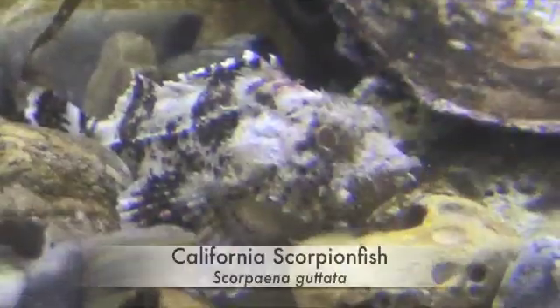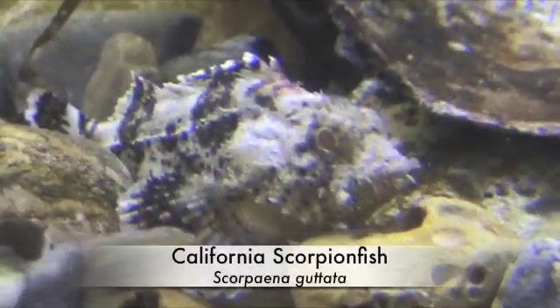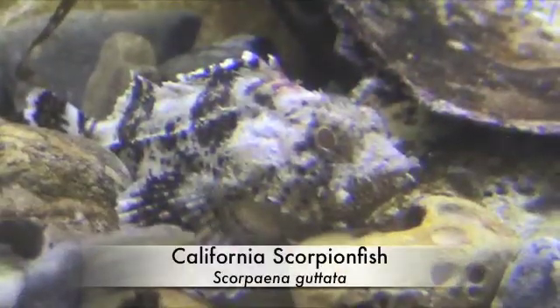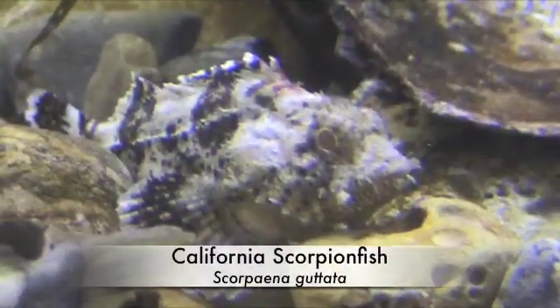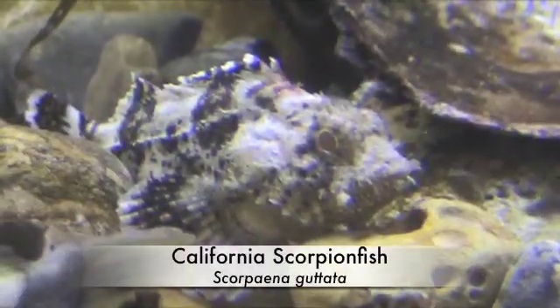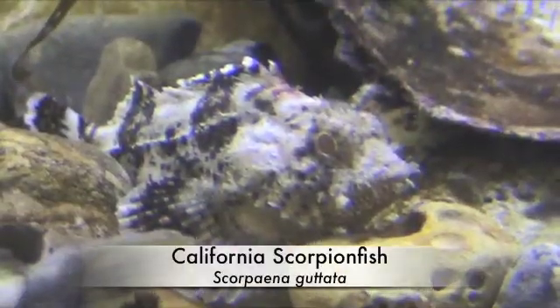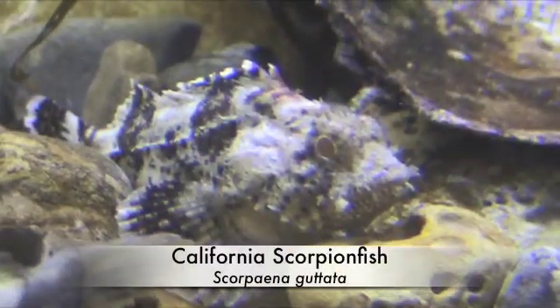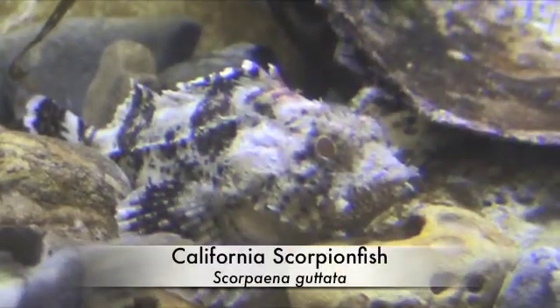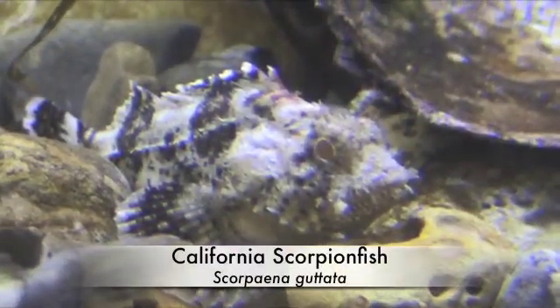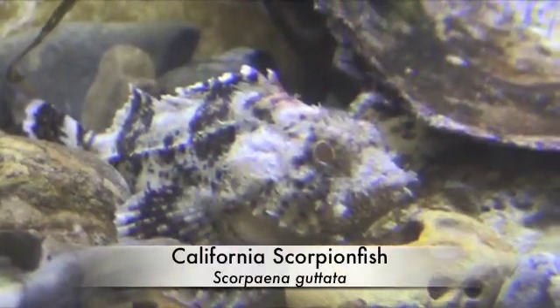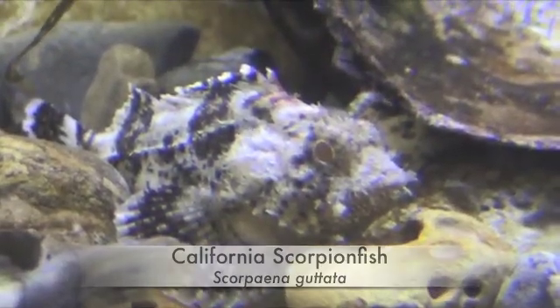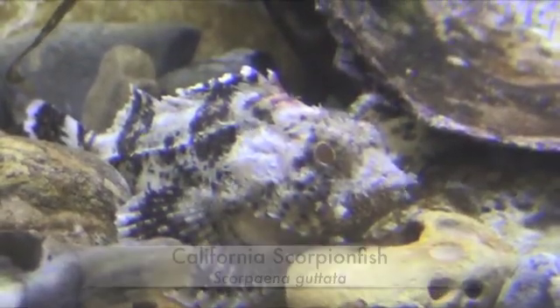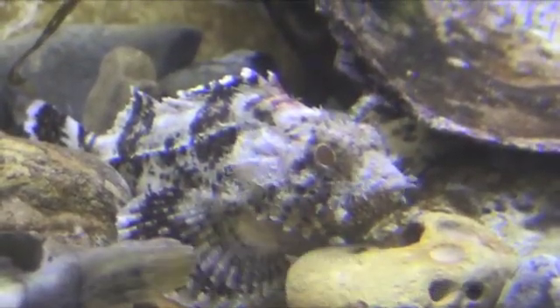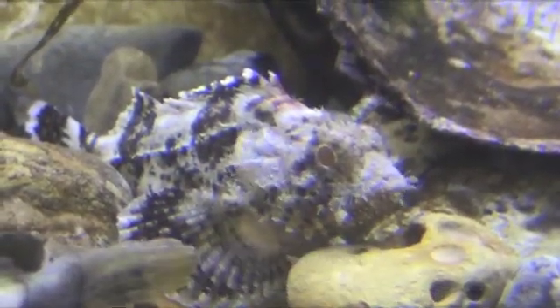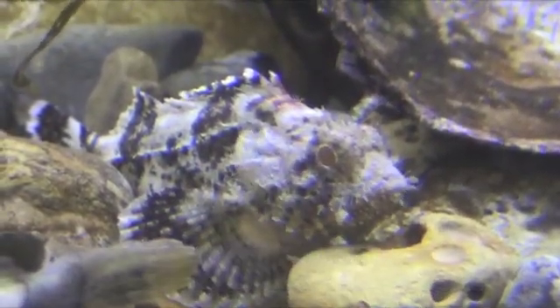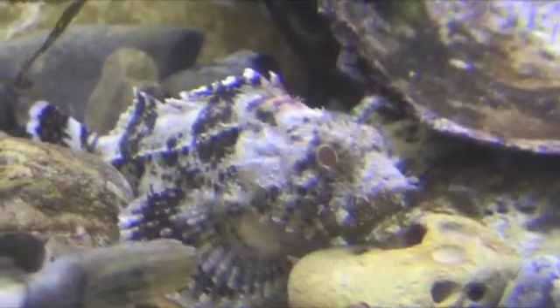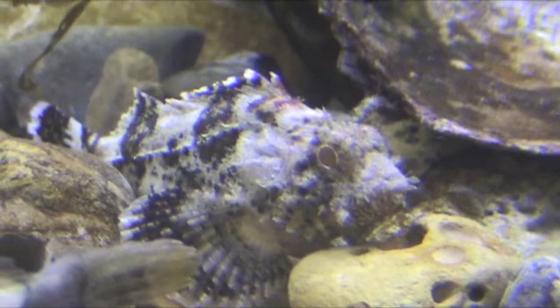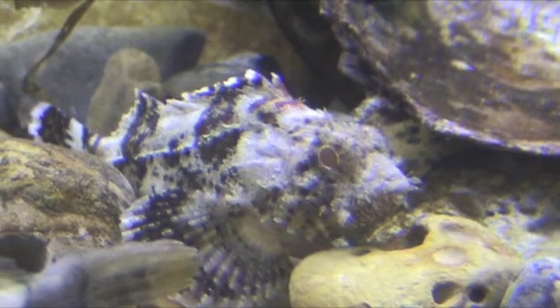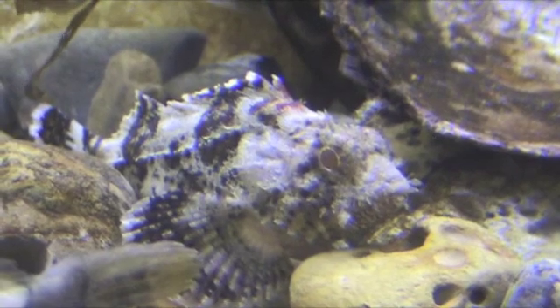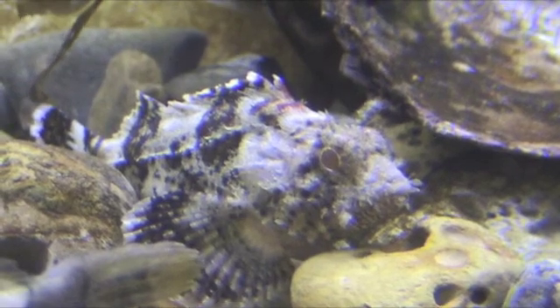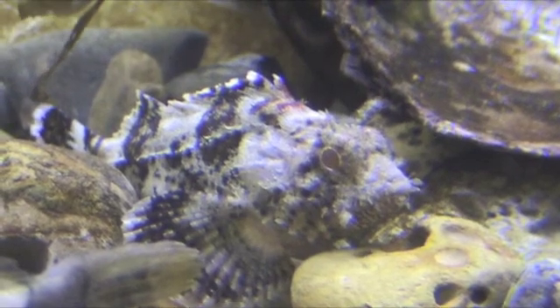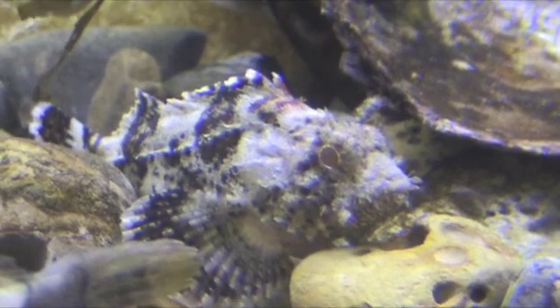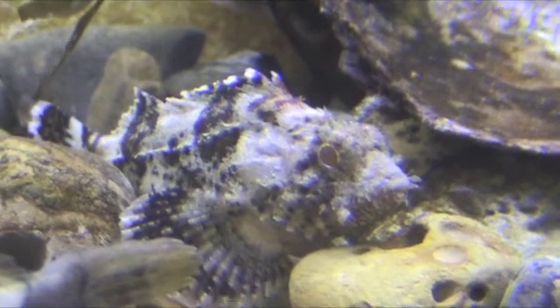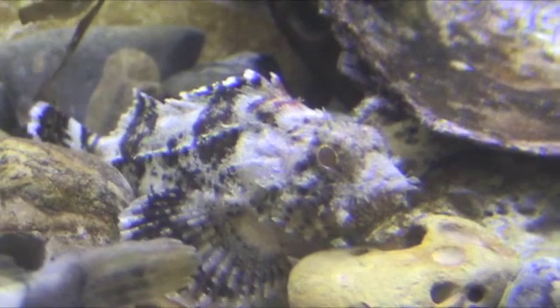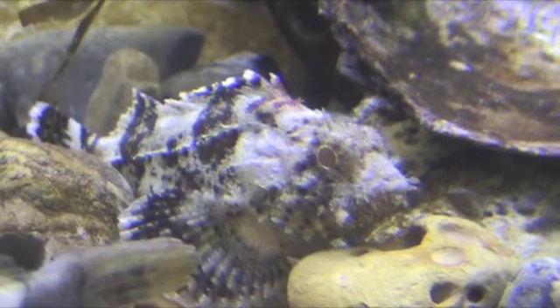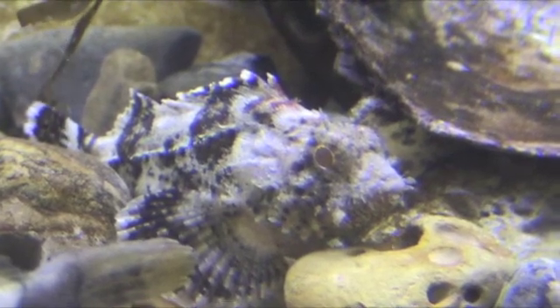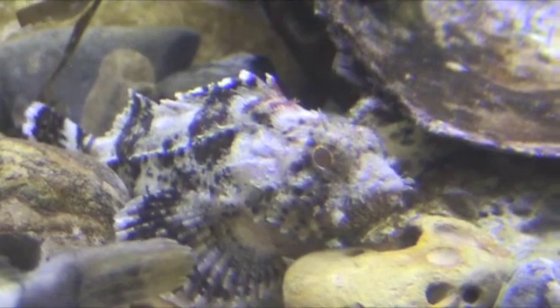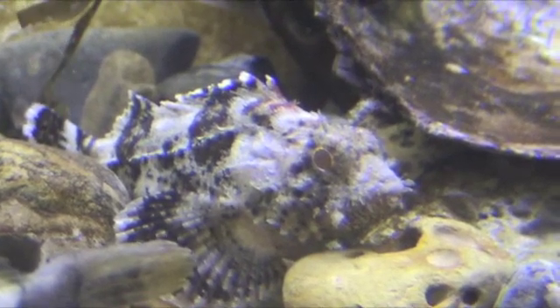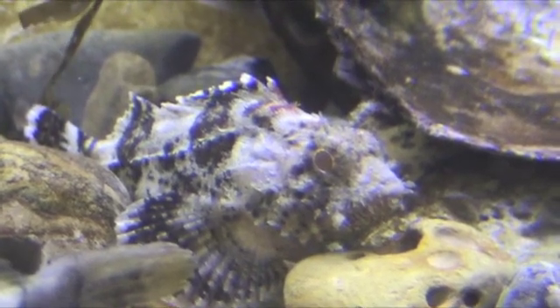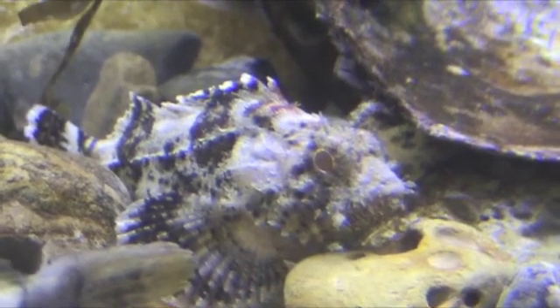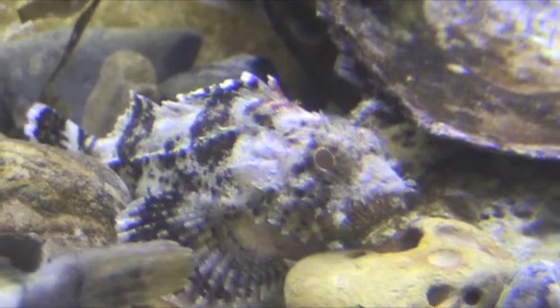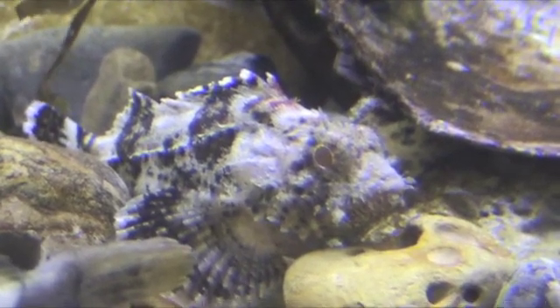Here we have a beautiful young scorpion fish. Do be careful though — their top dorsal spines are poisonous.